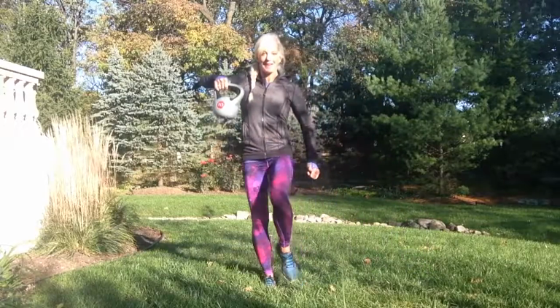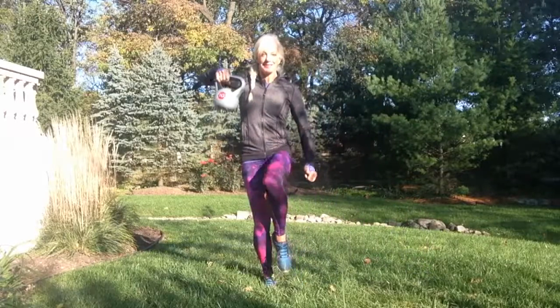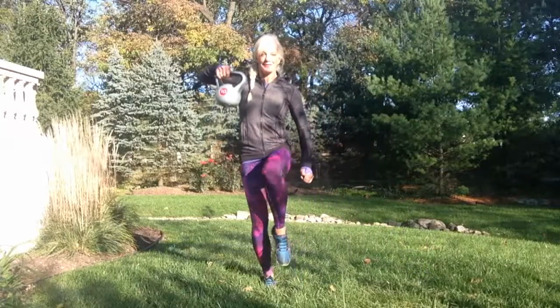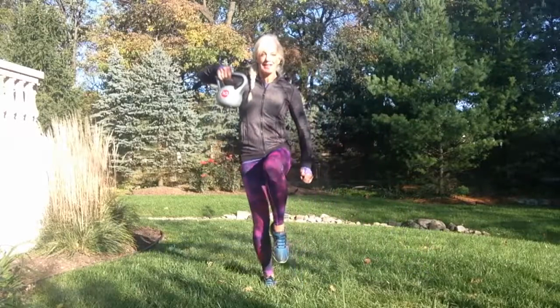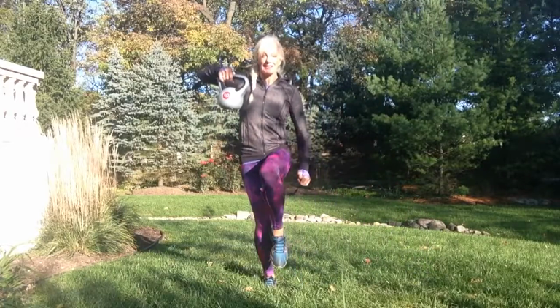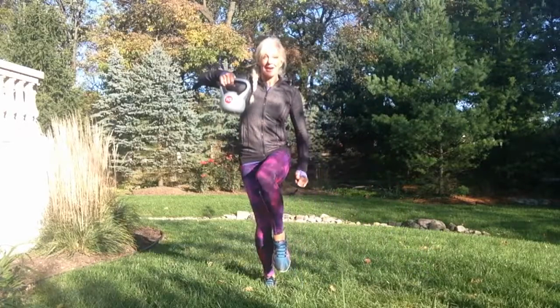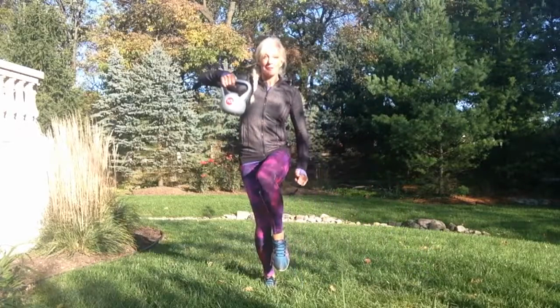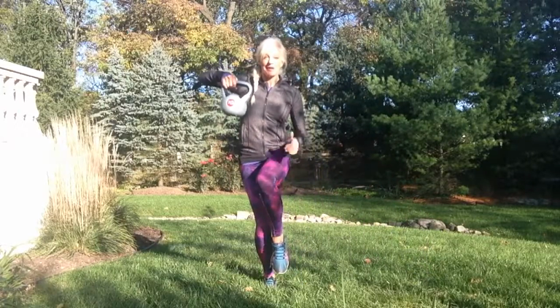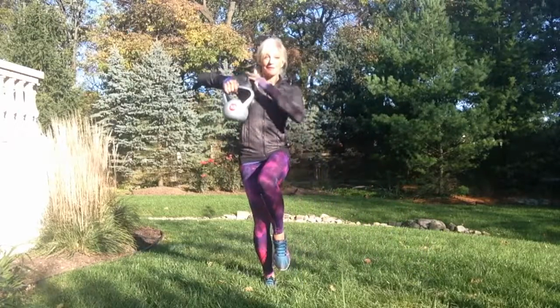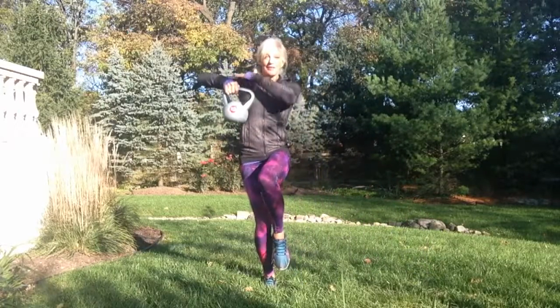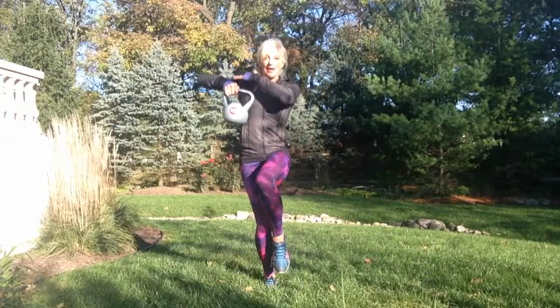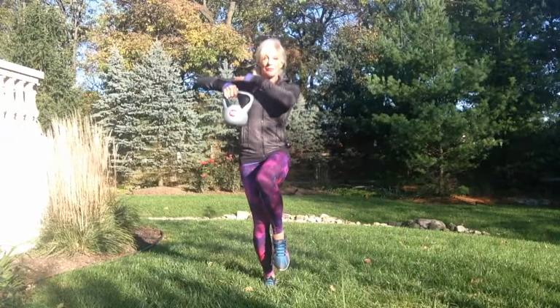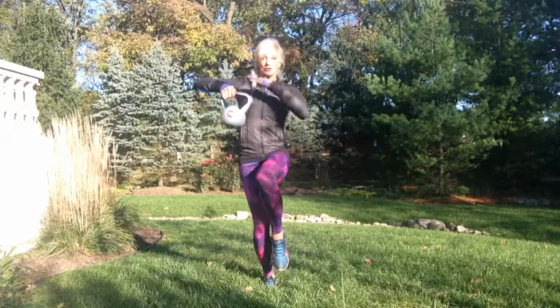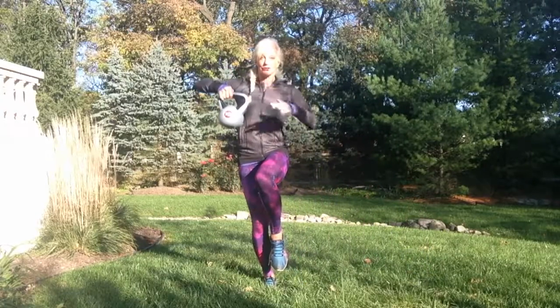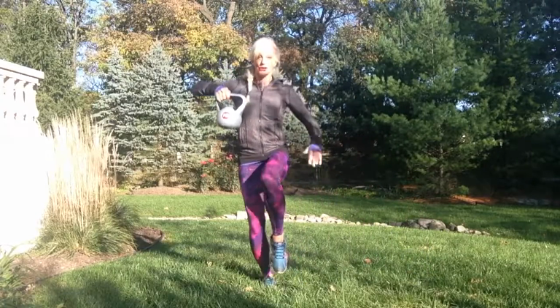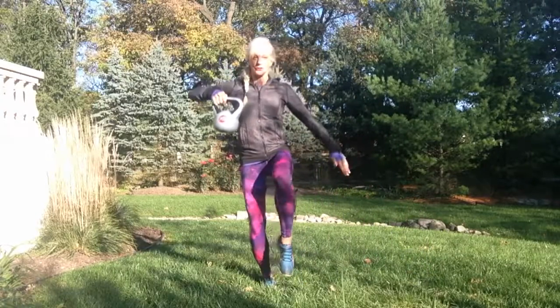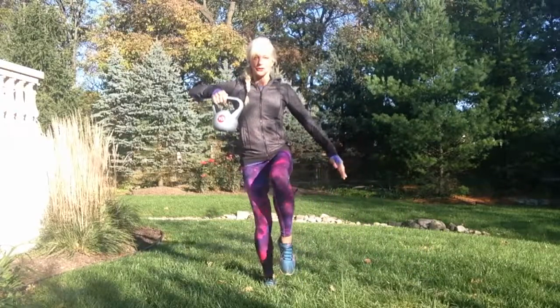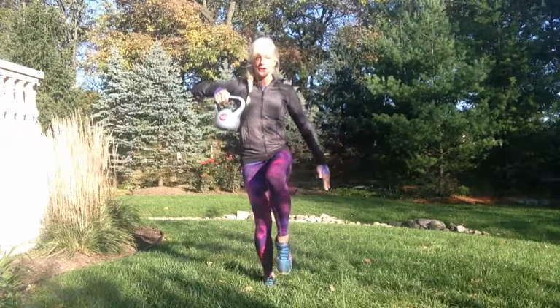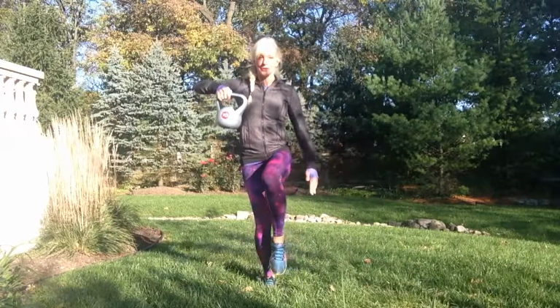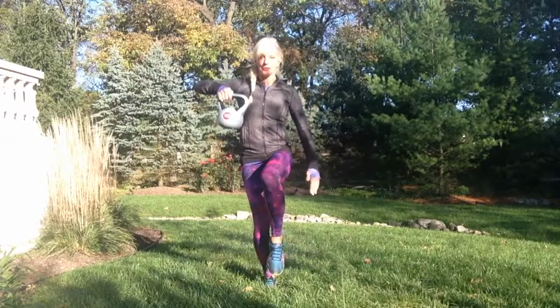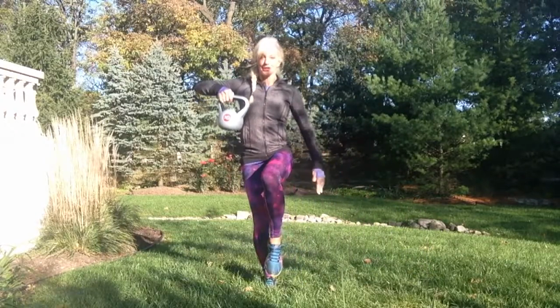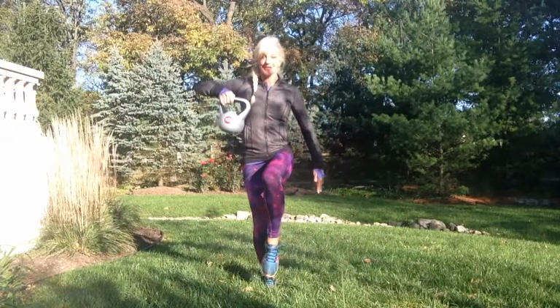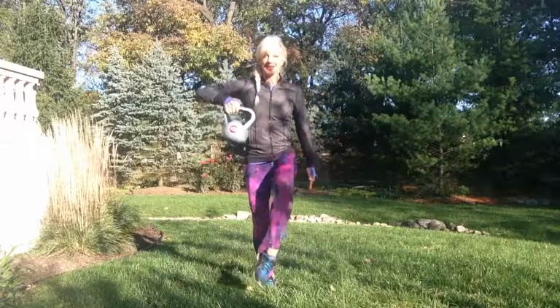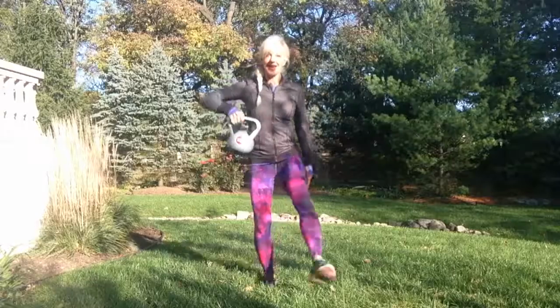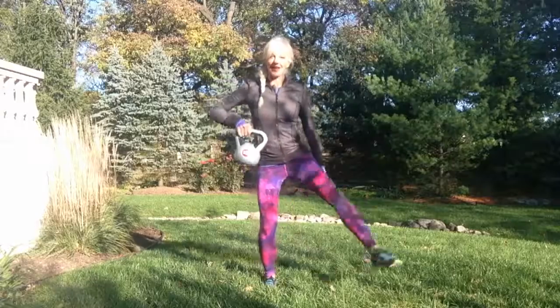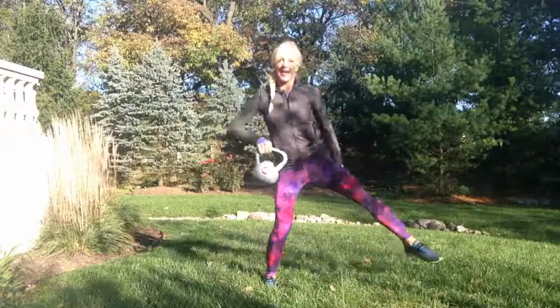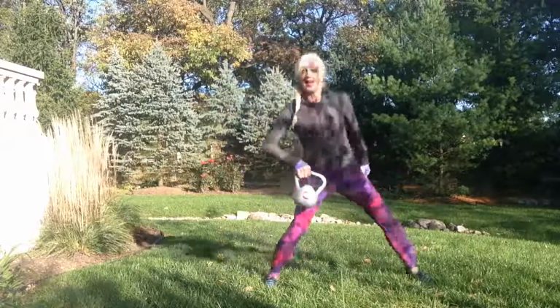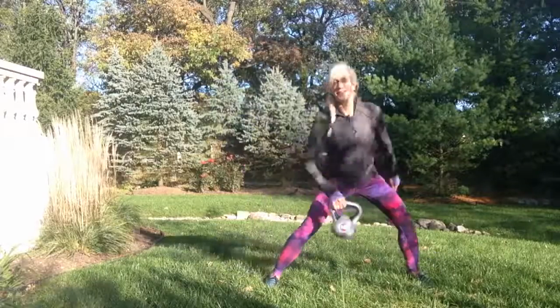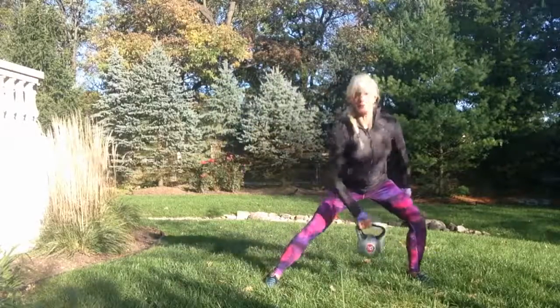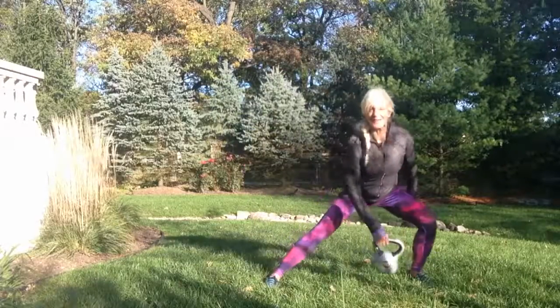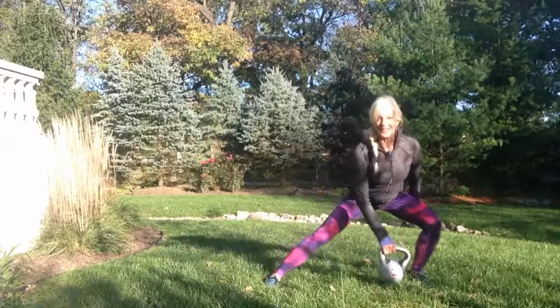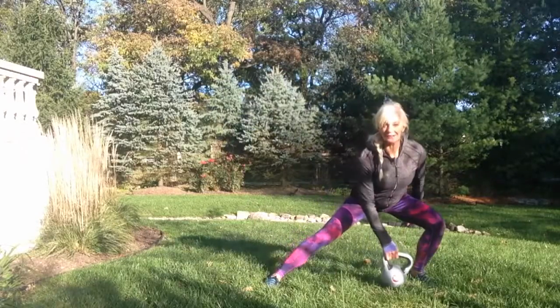and then lift that knee up, lift the elbow to your shoulder, just like that, and then back down.